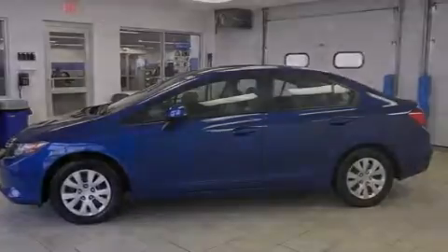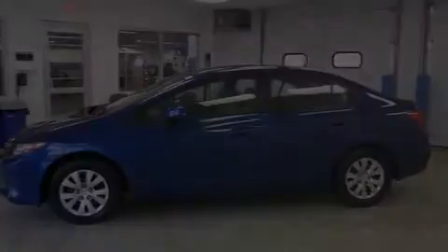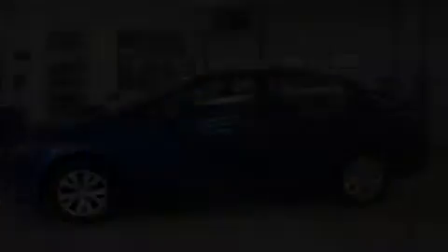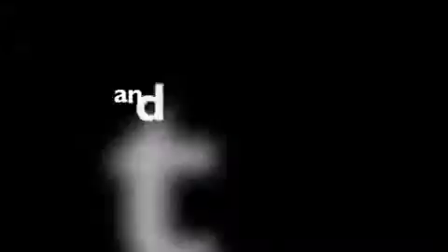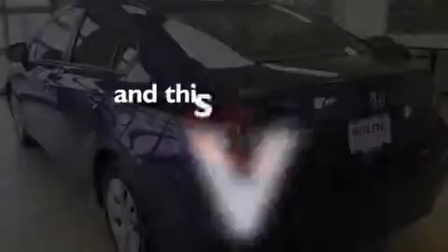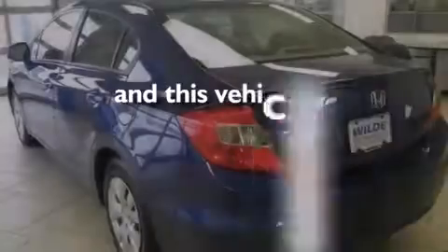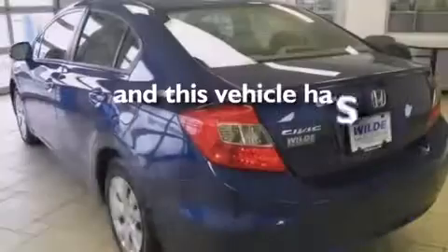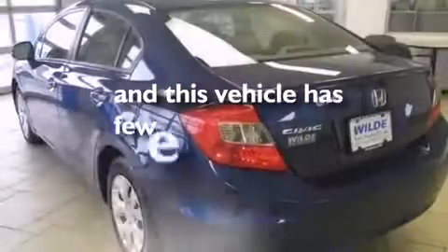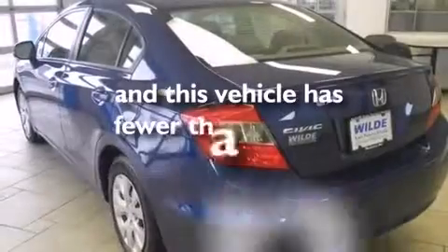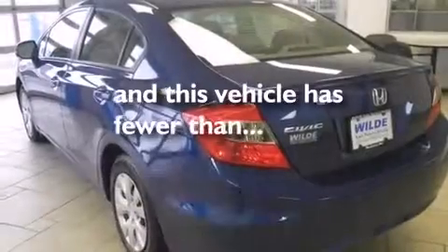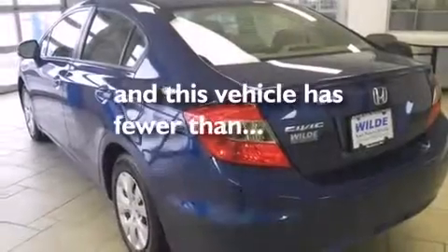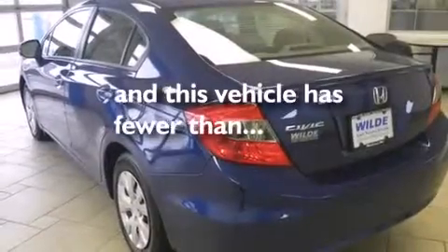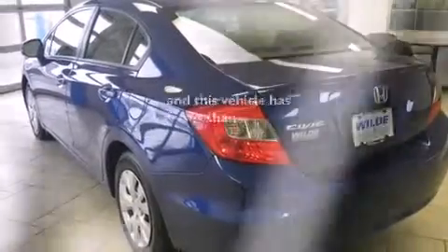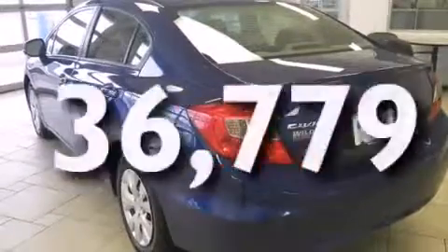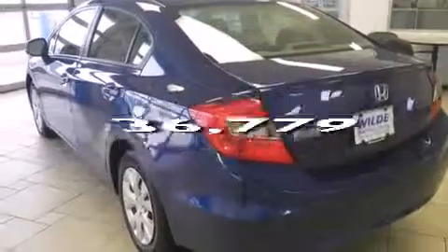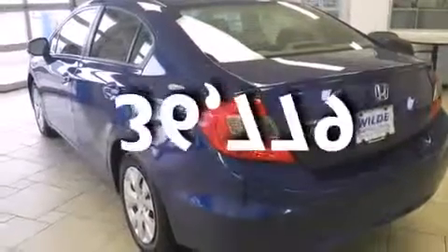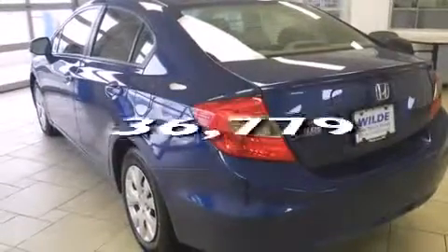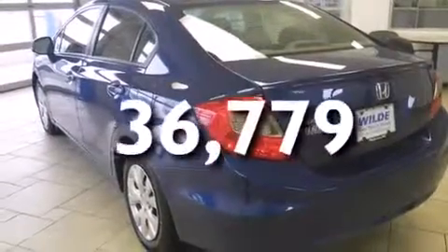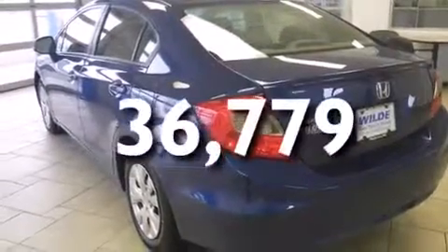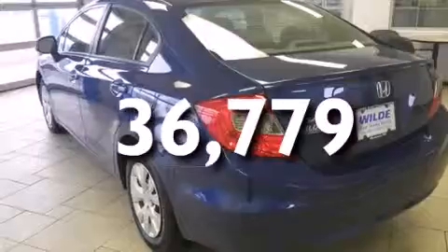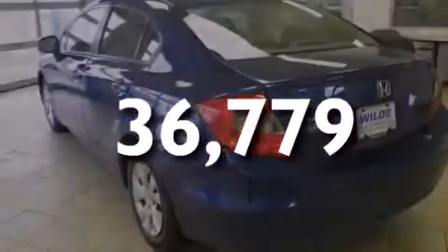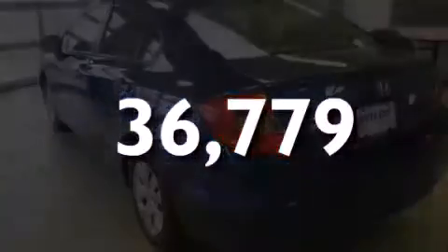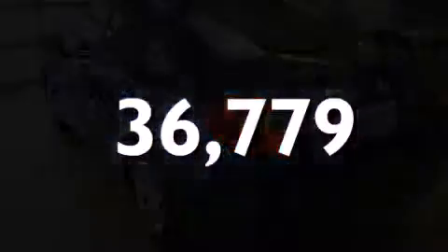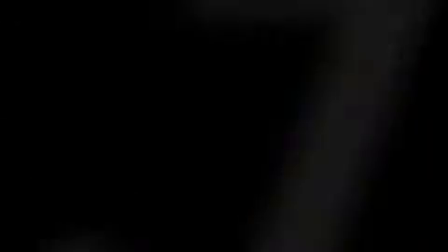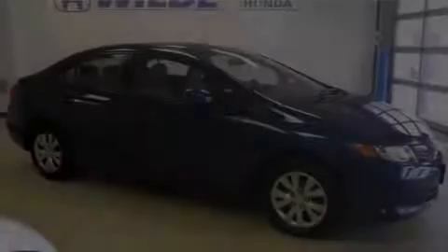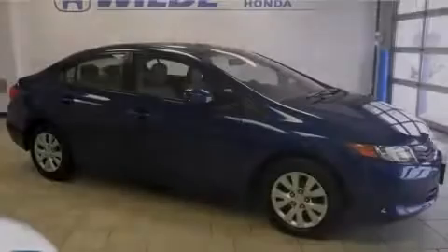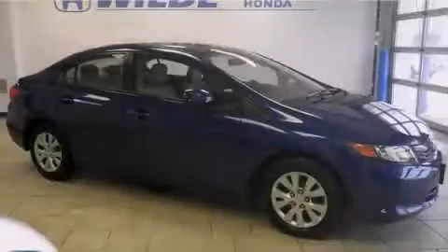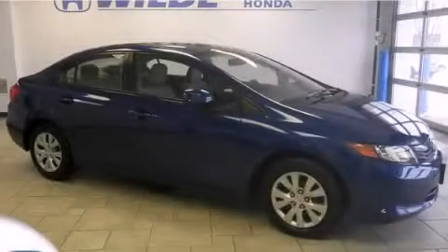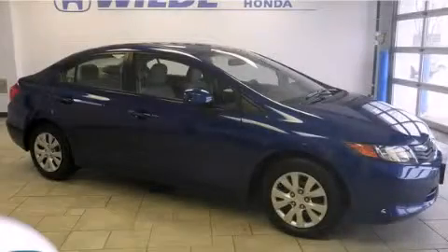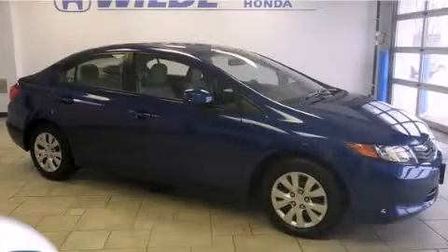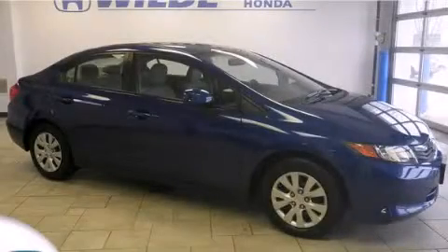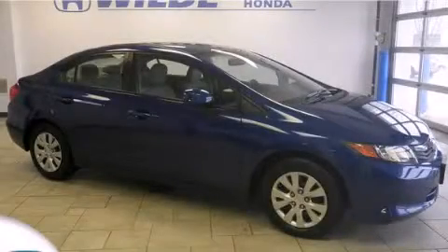This vehicle has fewer than 37,000 miles on the odometer. Please call today to reserve this vehicle for a test drive.